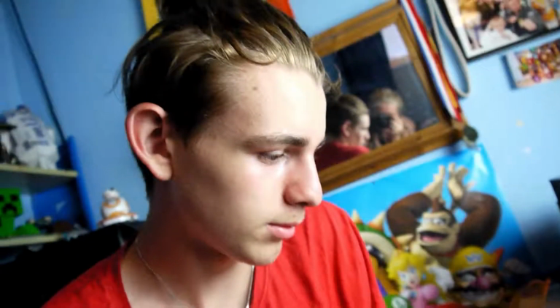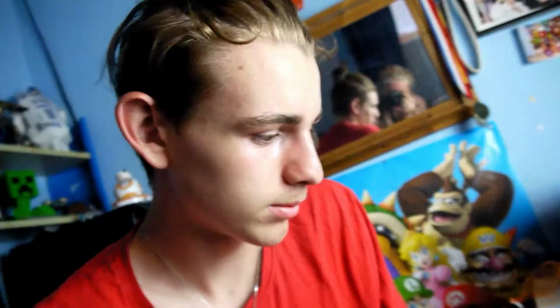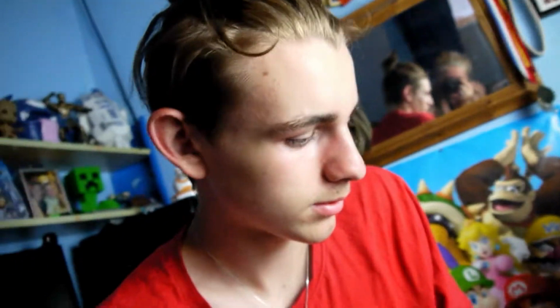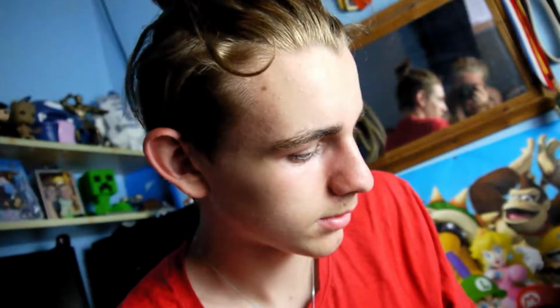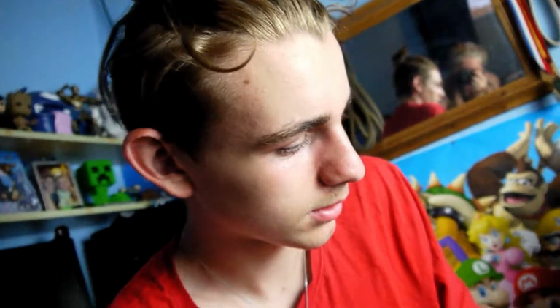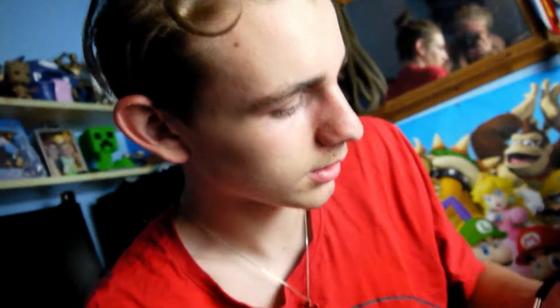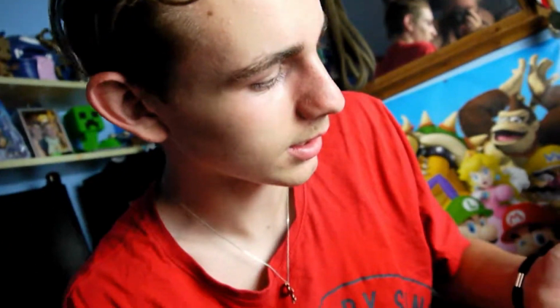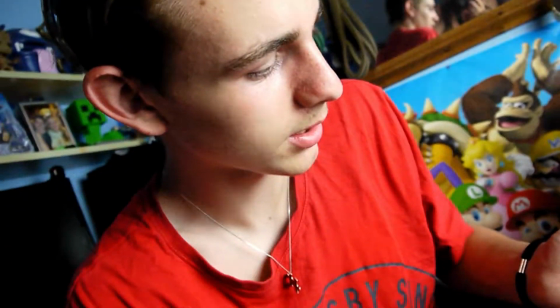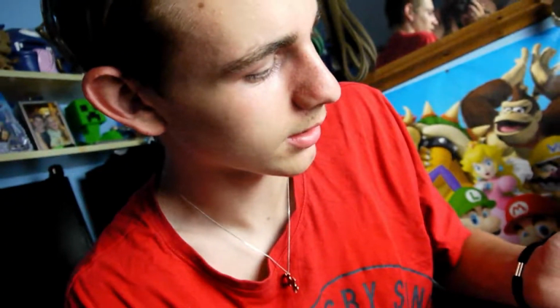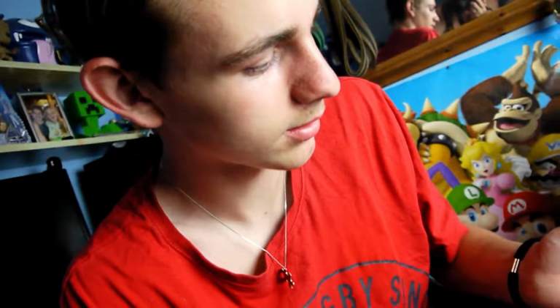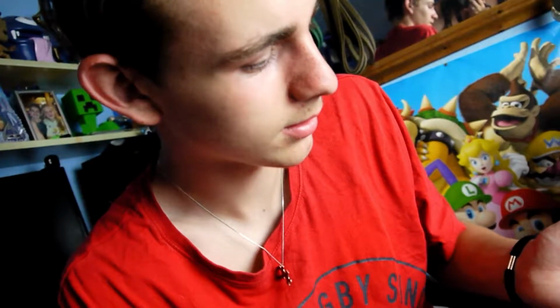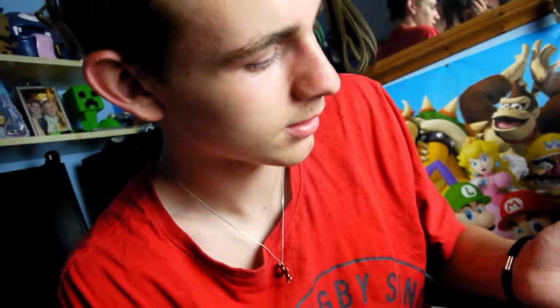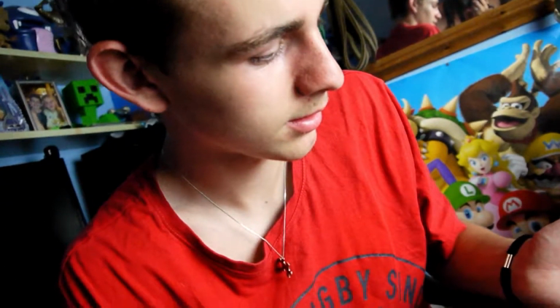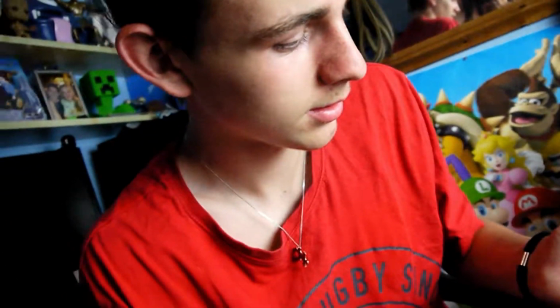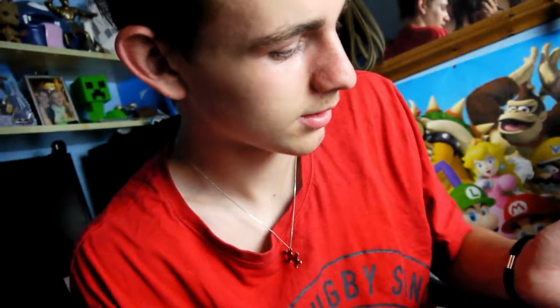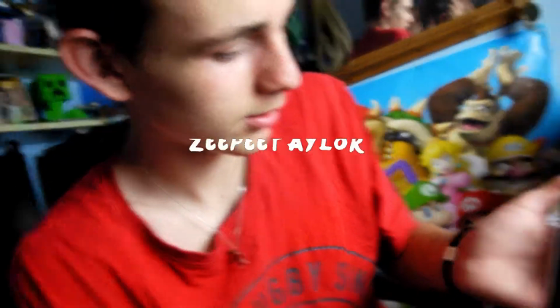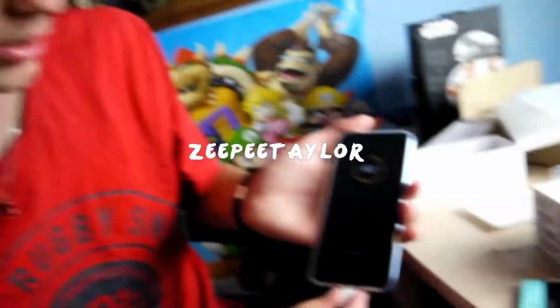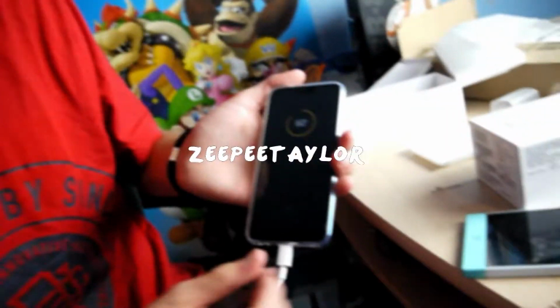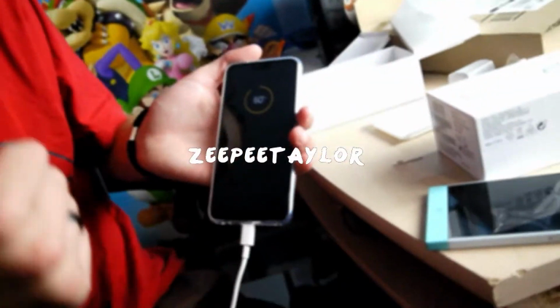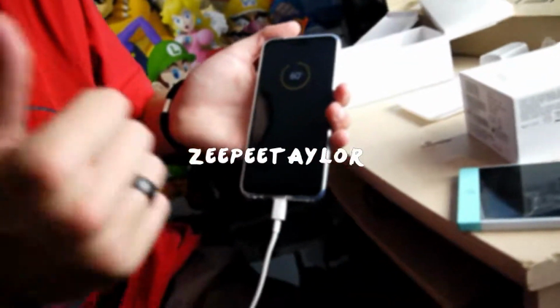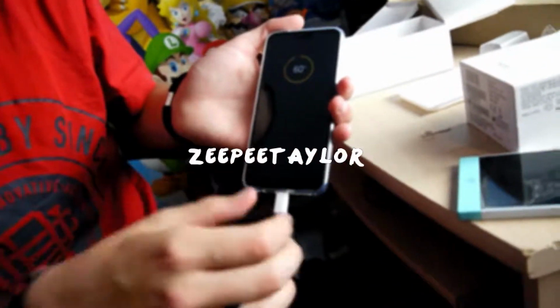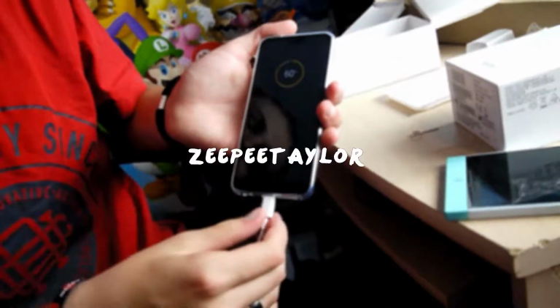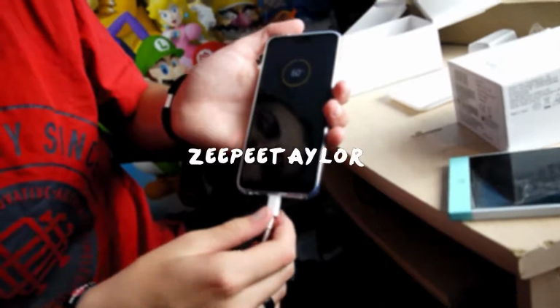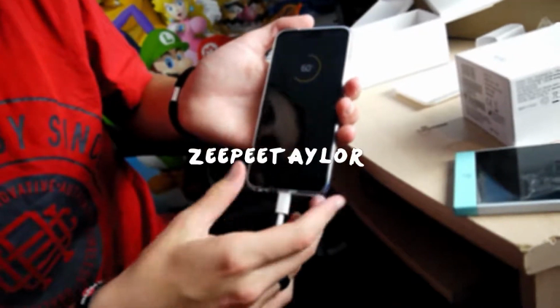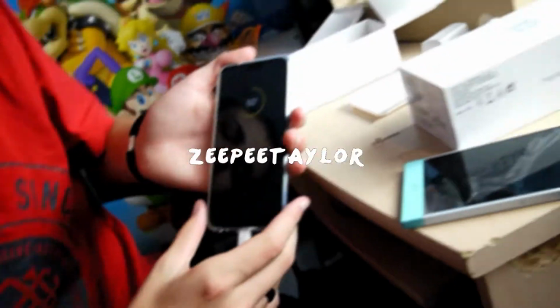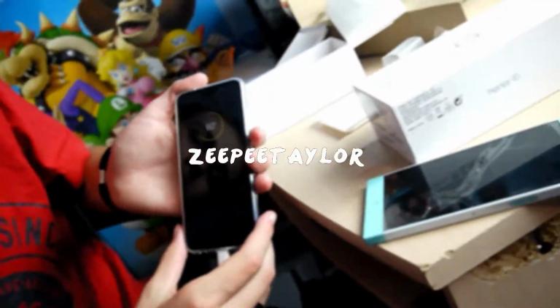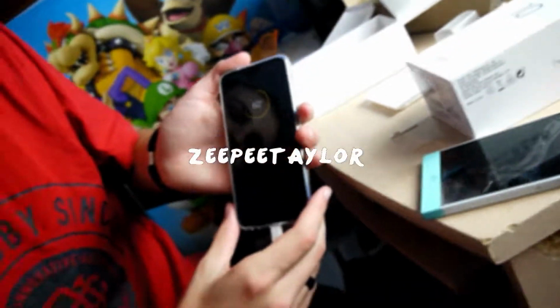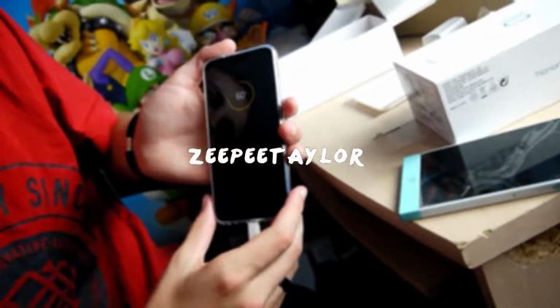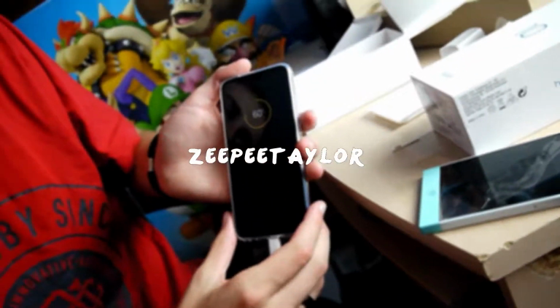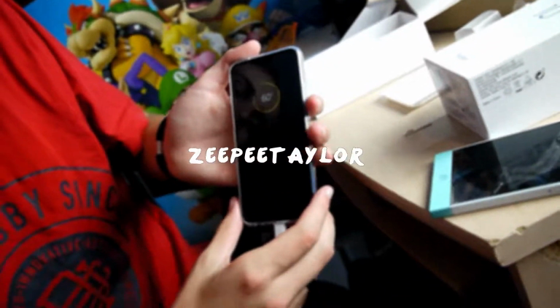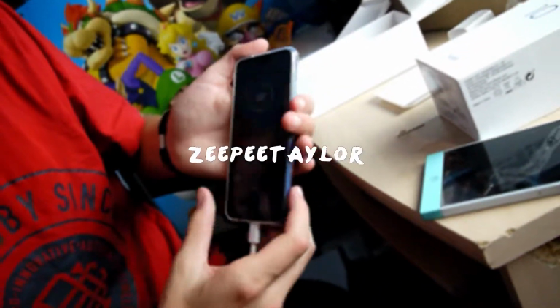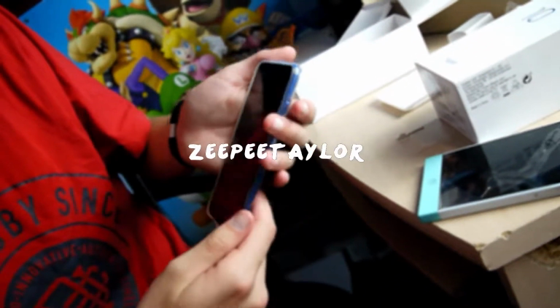This isn't a review, this is an unboxing. Crappy unboxing. I told you it always comes with a charge.